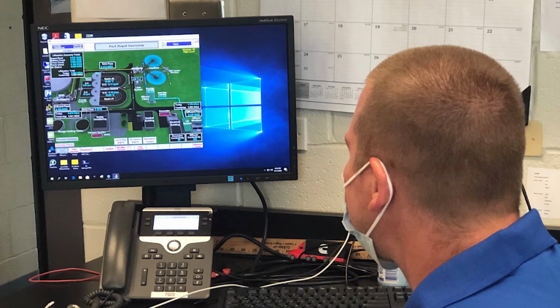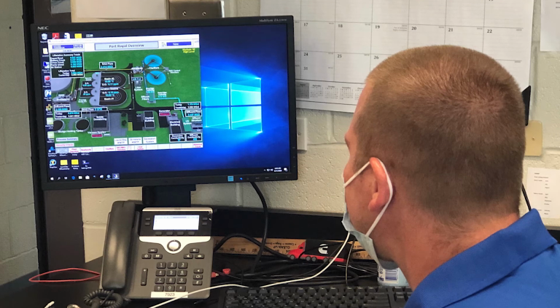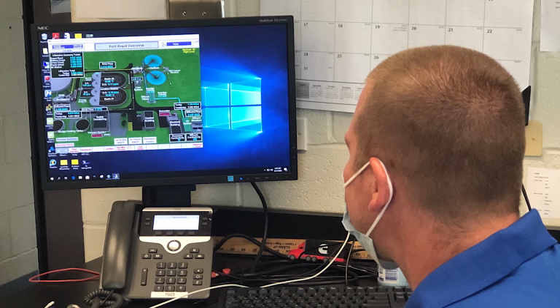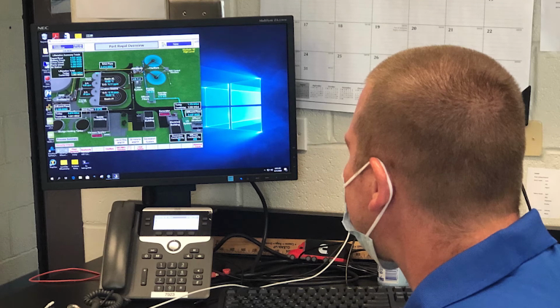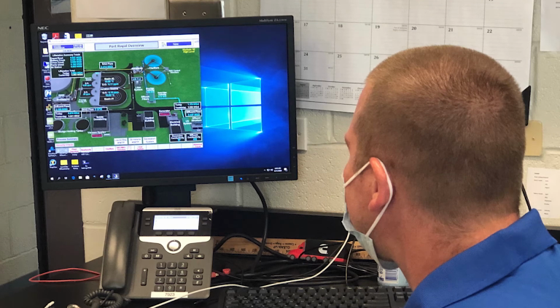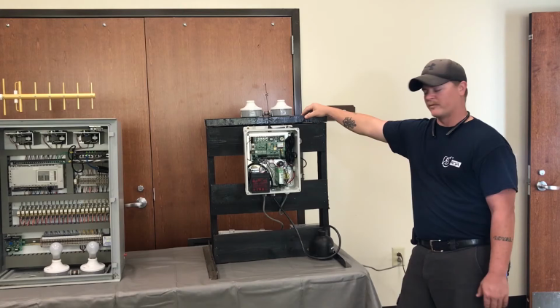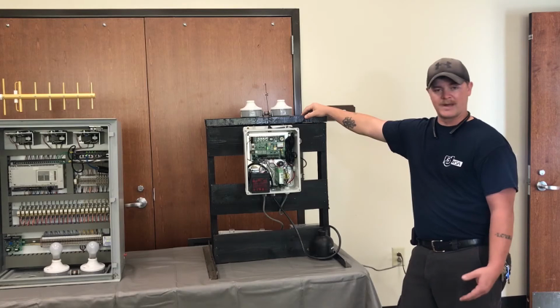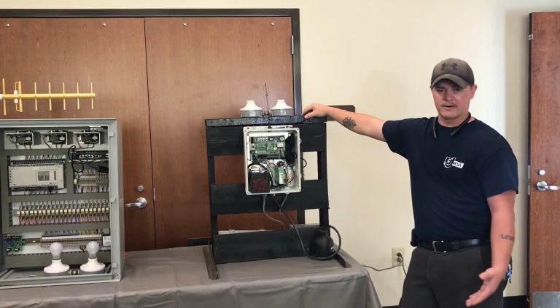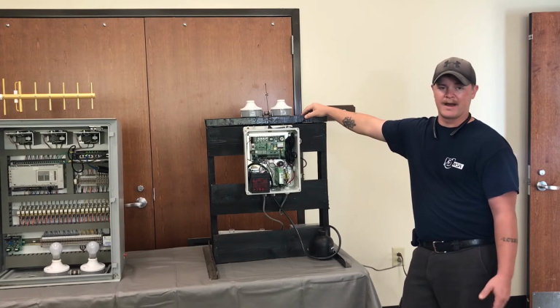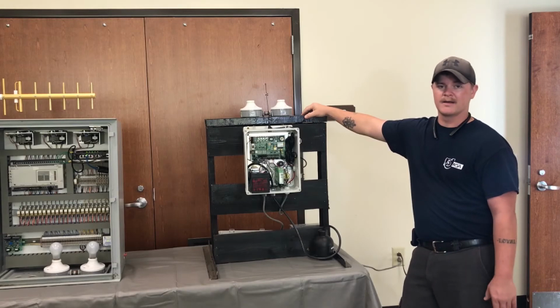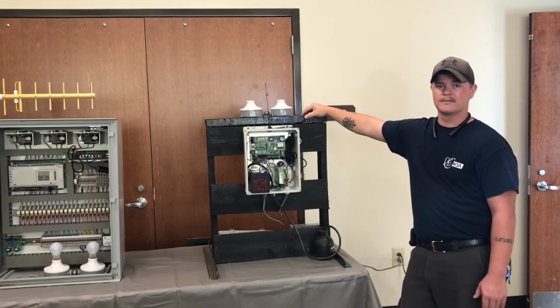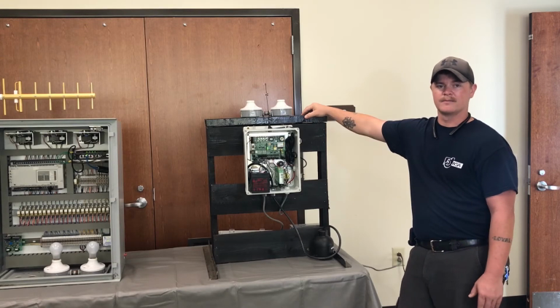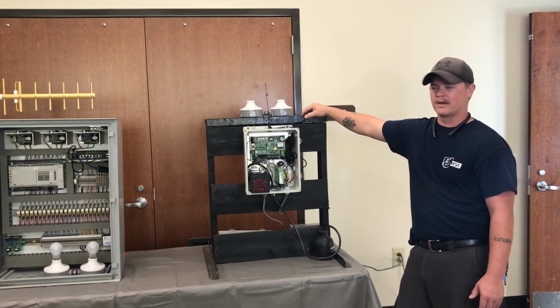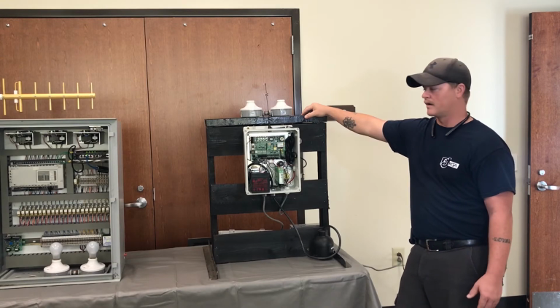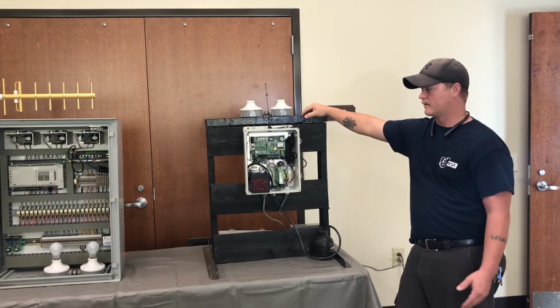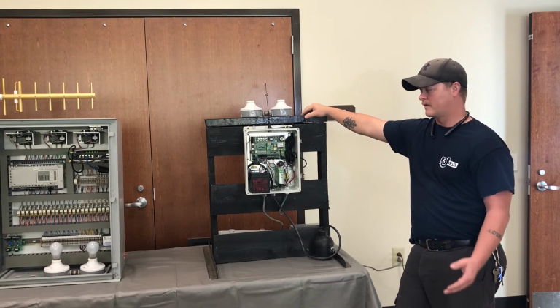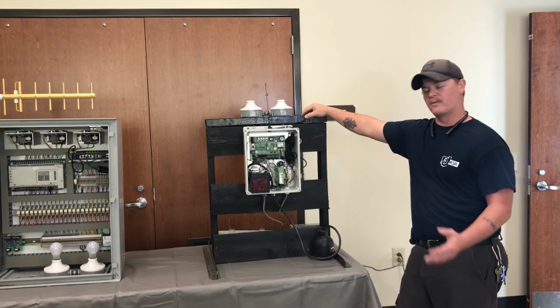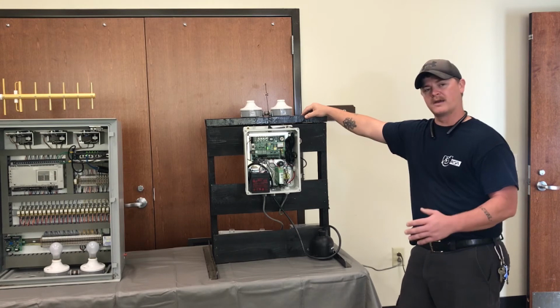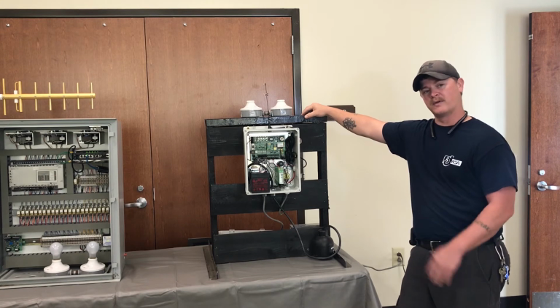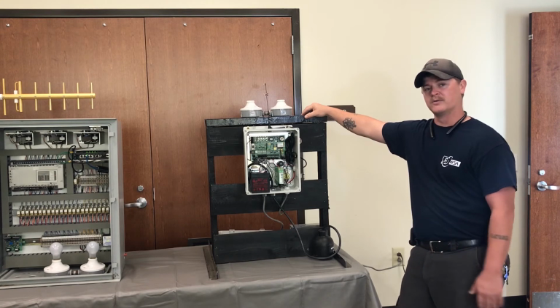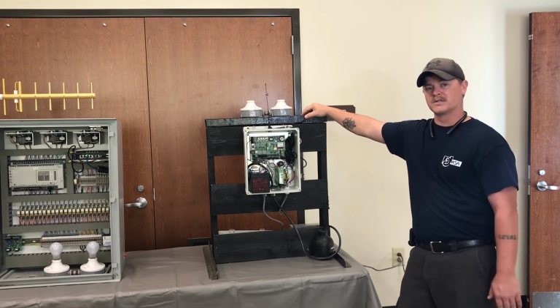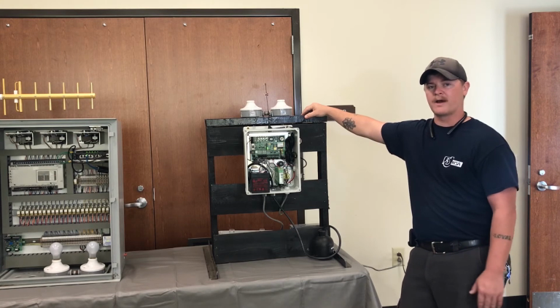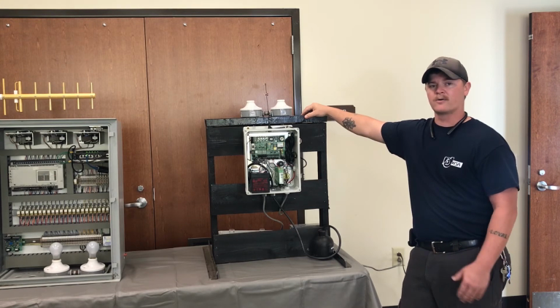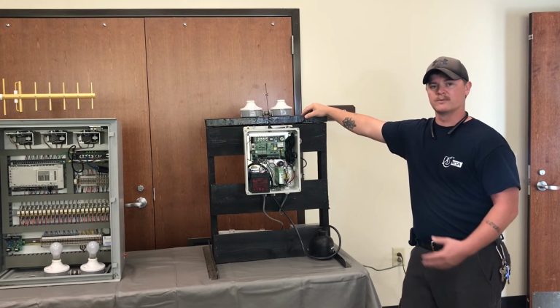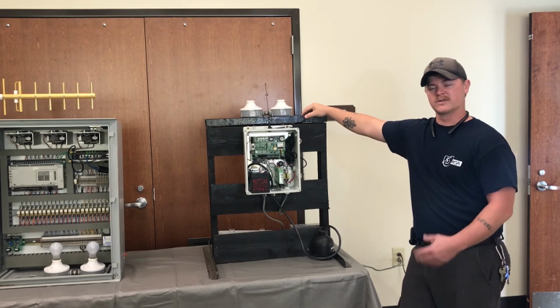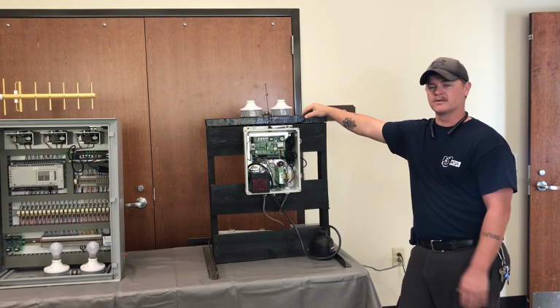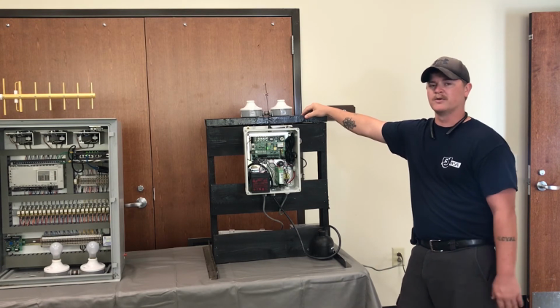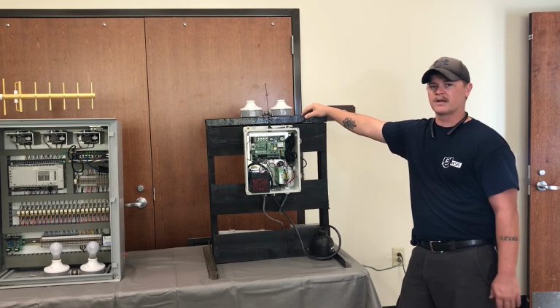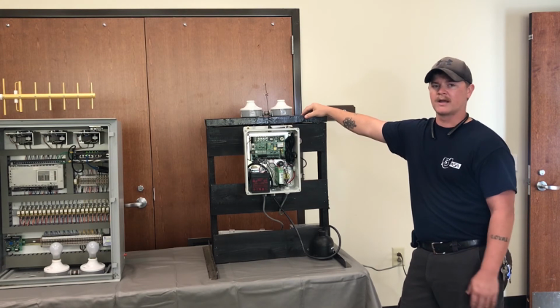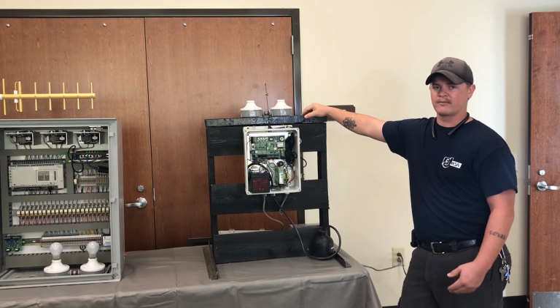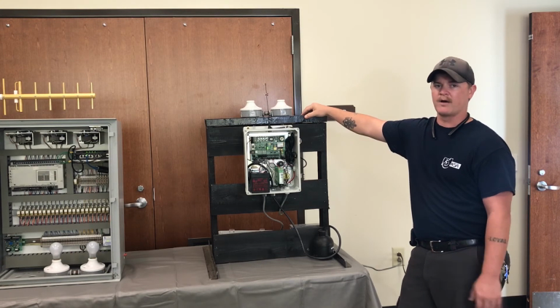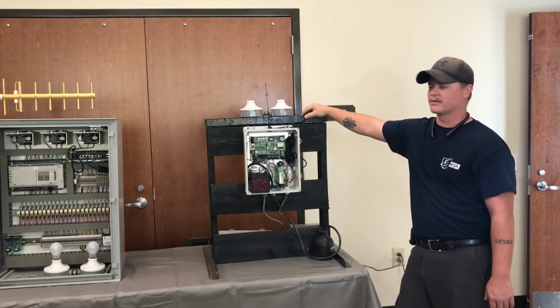It is run off of a battery backup, so if it loses power, it will still communicate after hours.